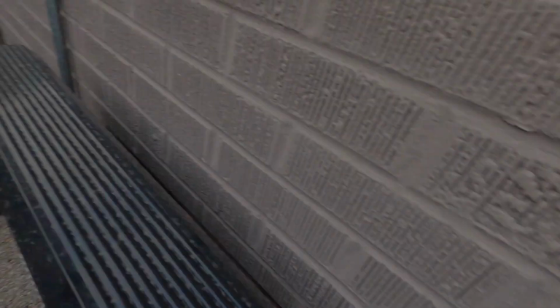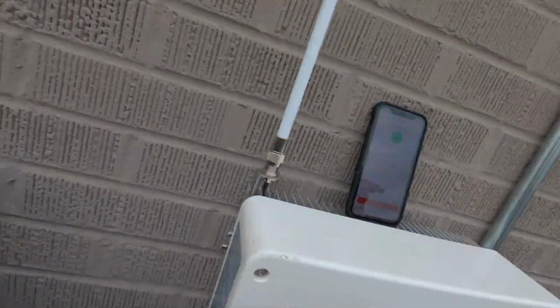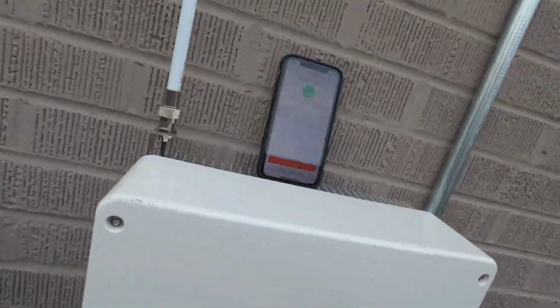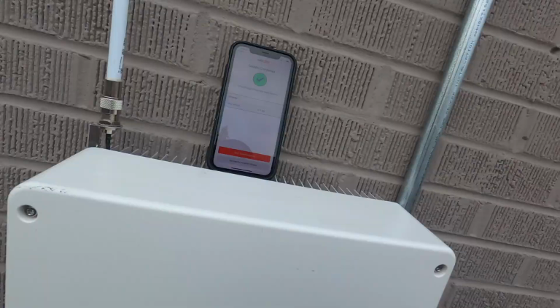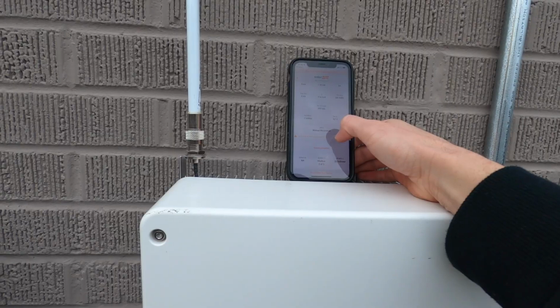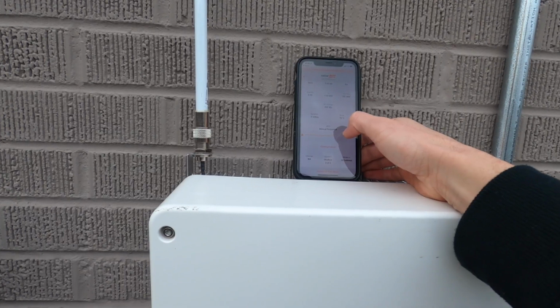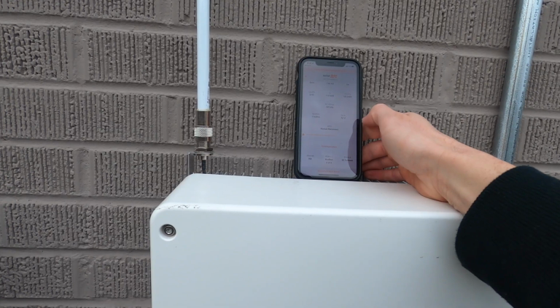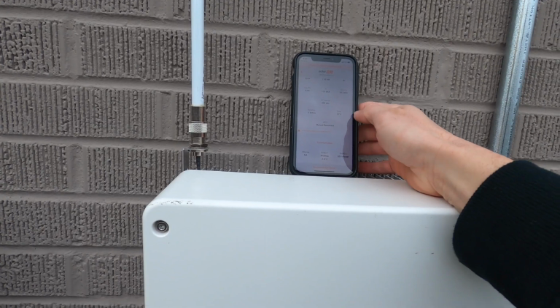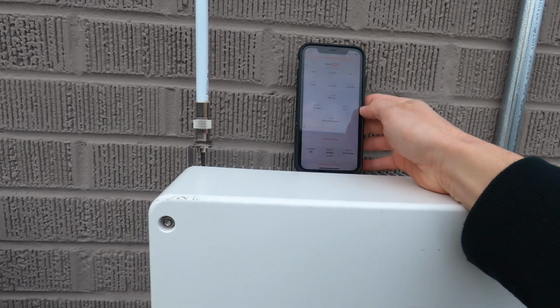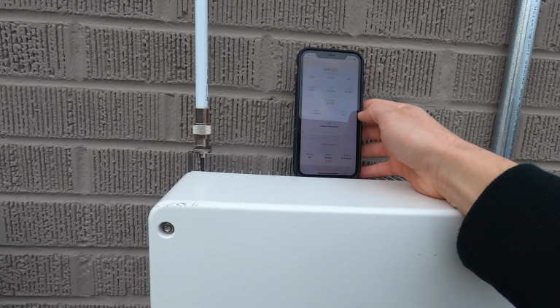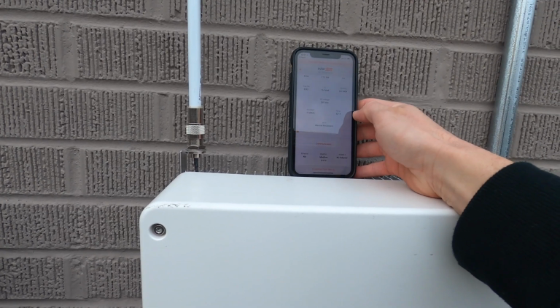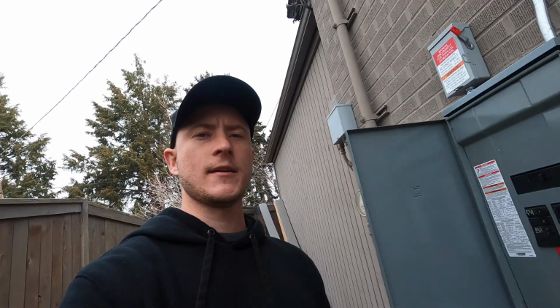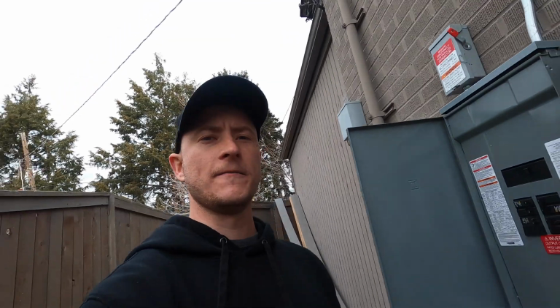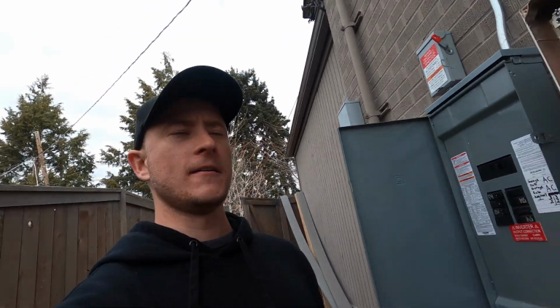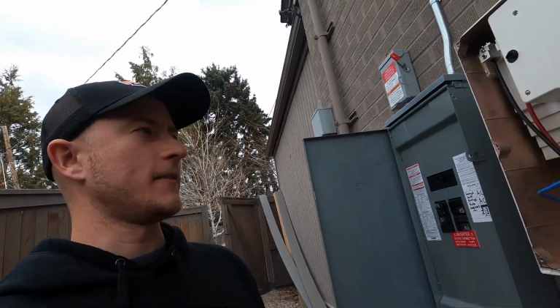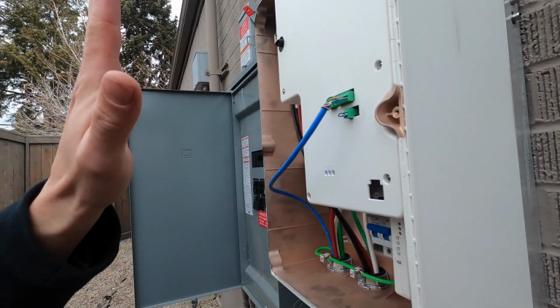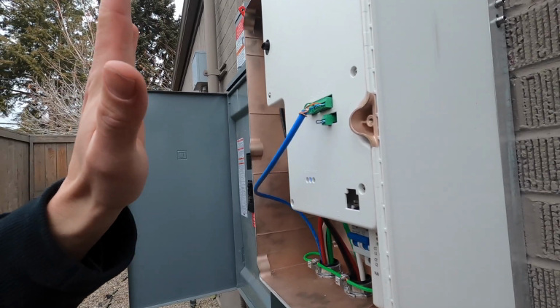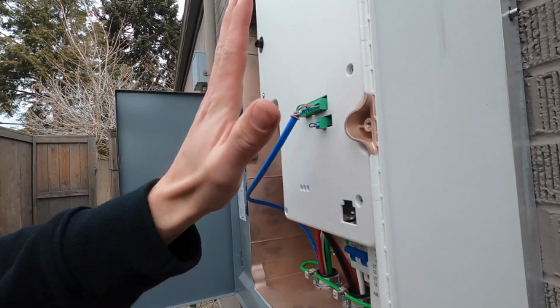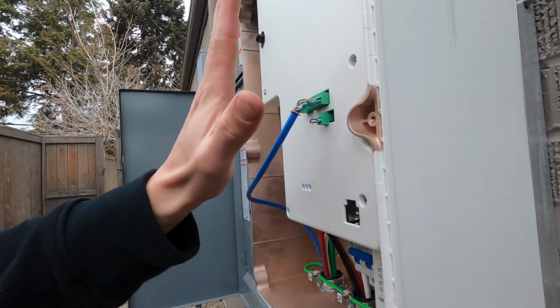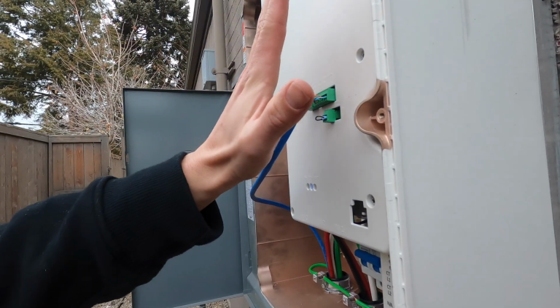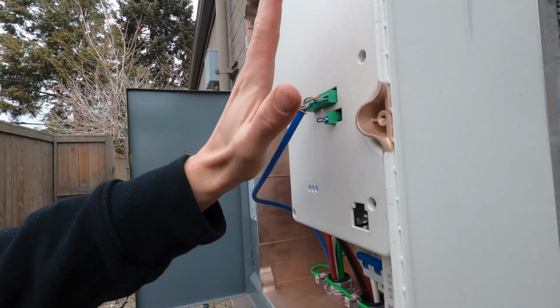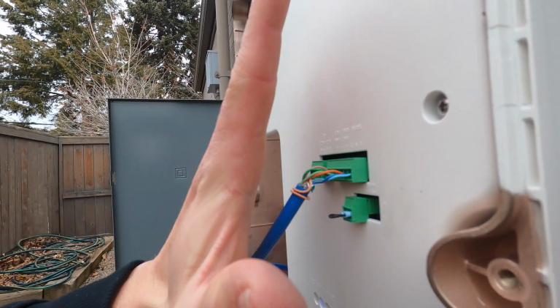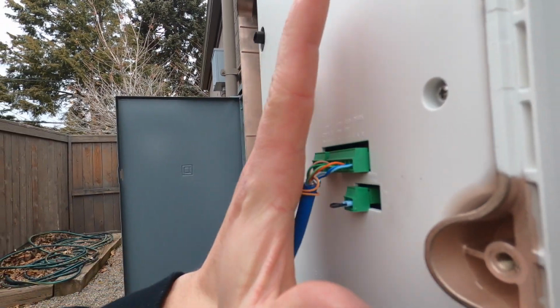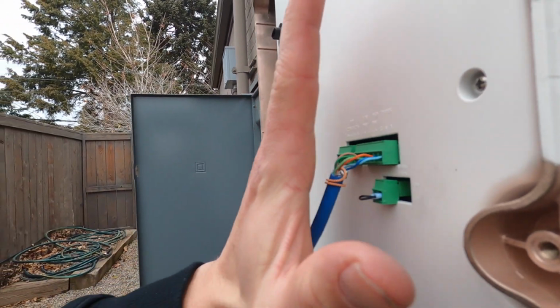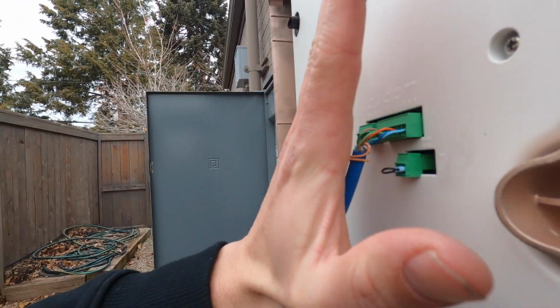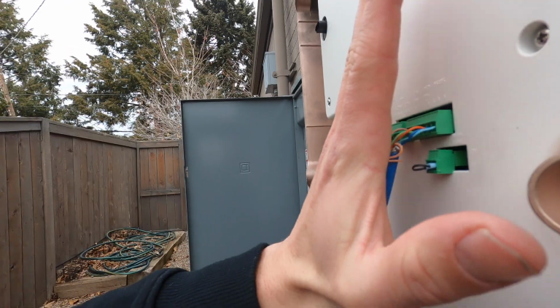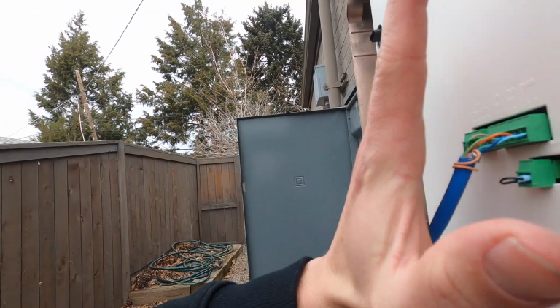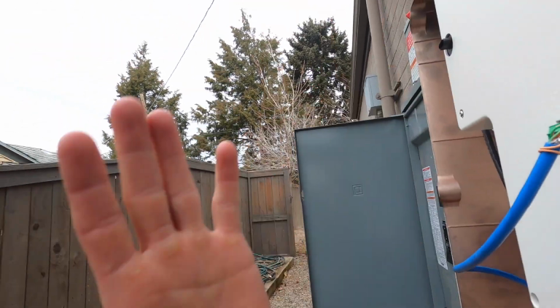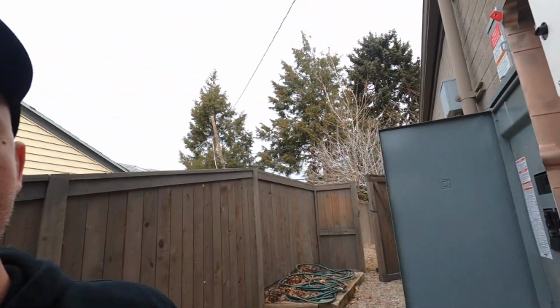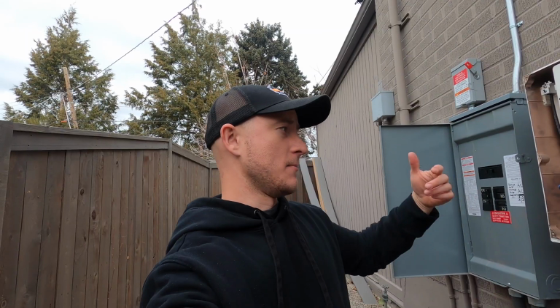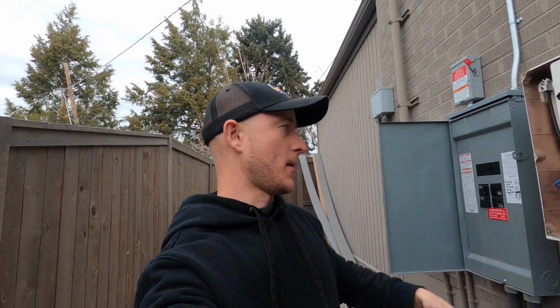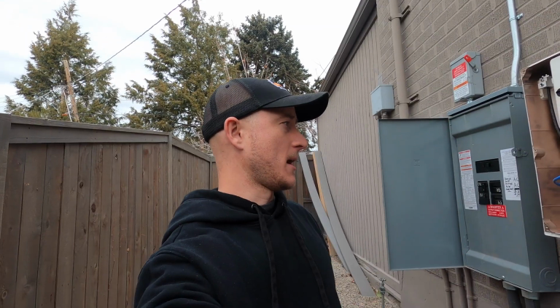And we're golden. 360 meter communication — got it all figured out. When this cover comes on, it kind of smashes the wires a little bit, so it might pop out.